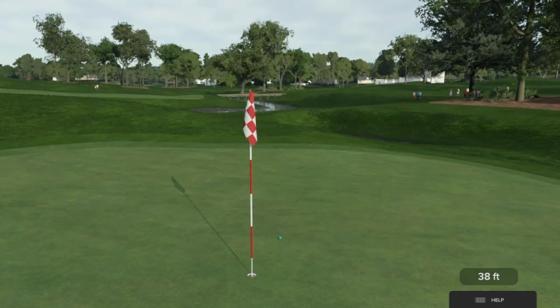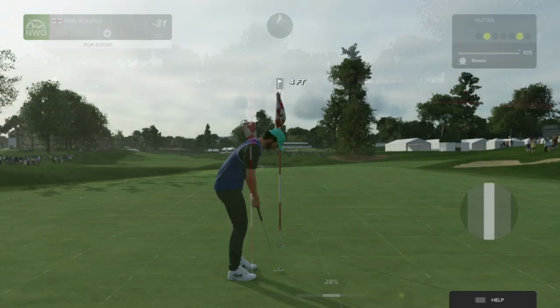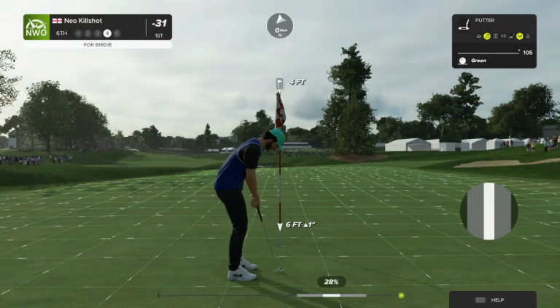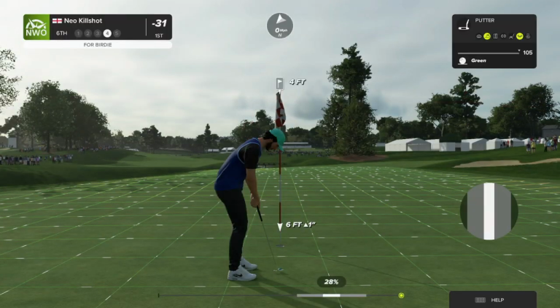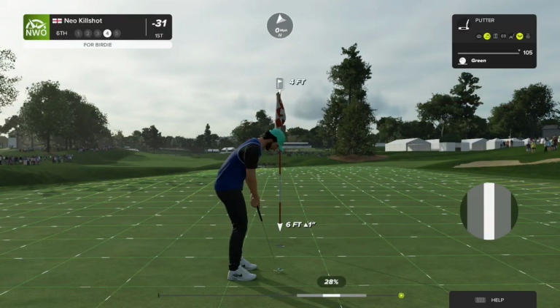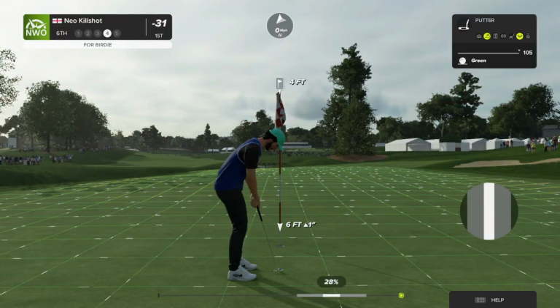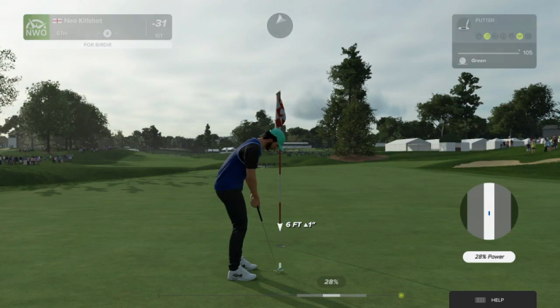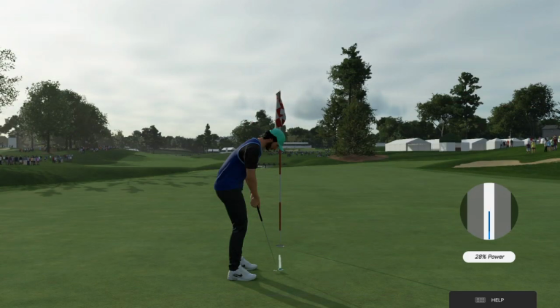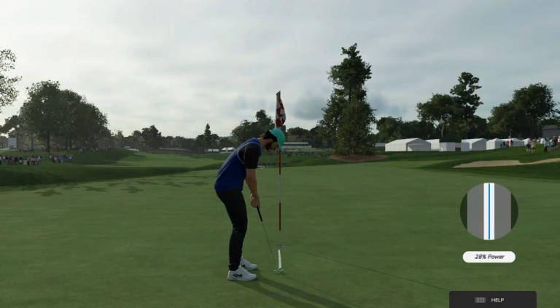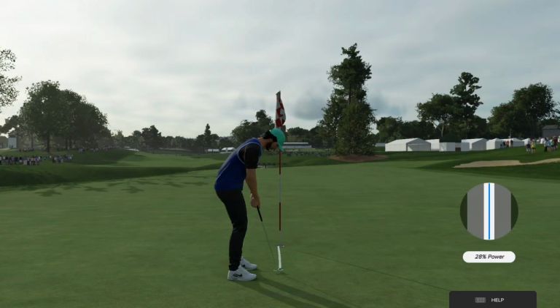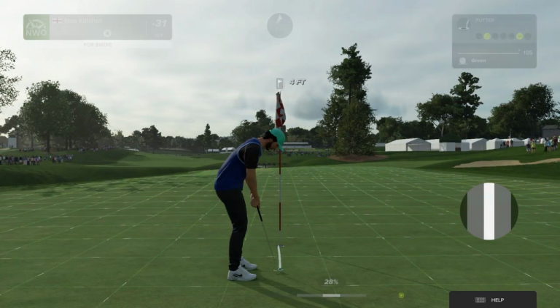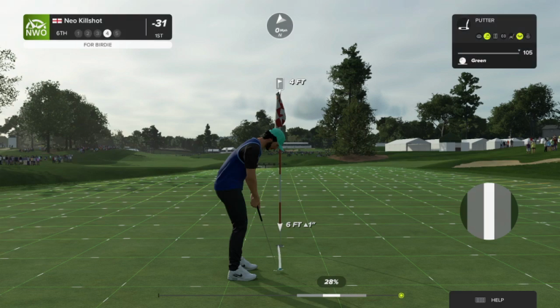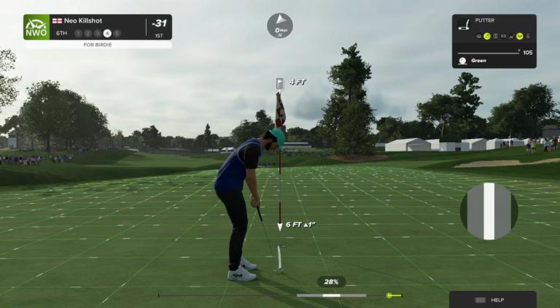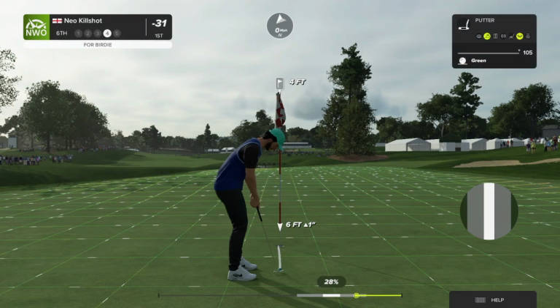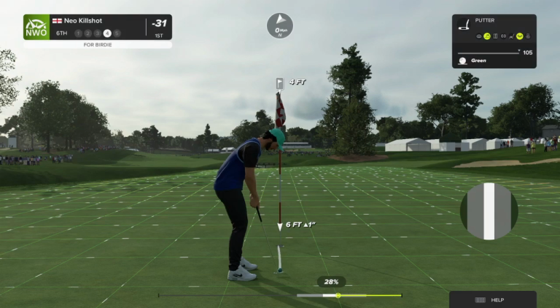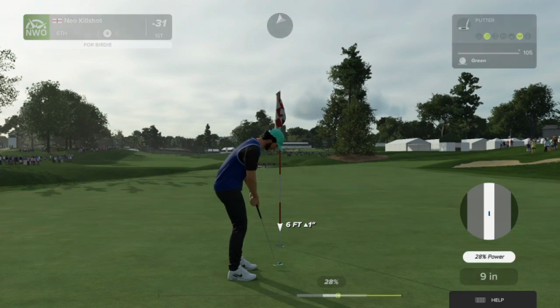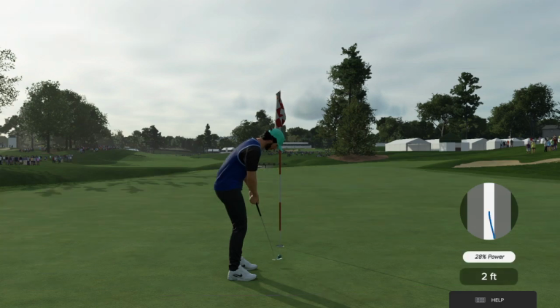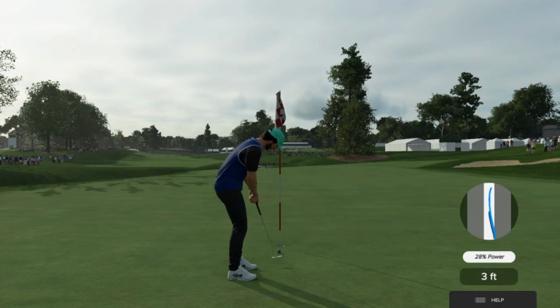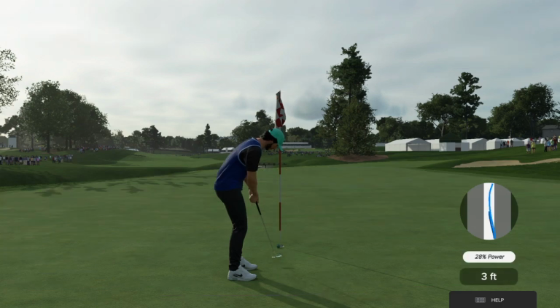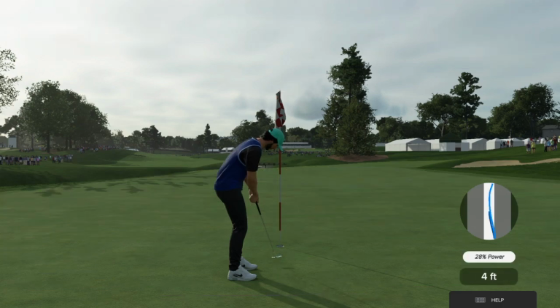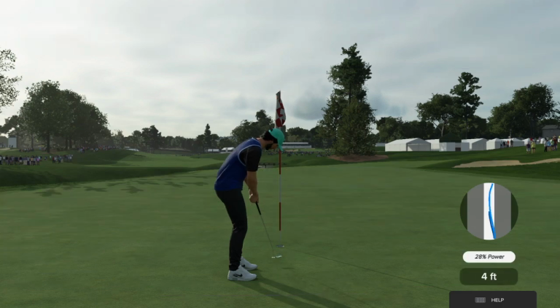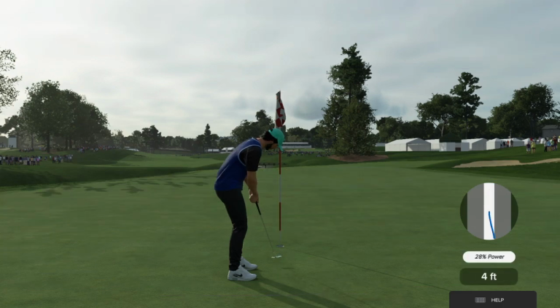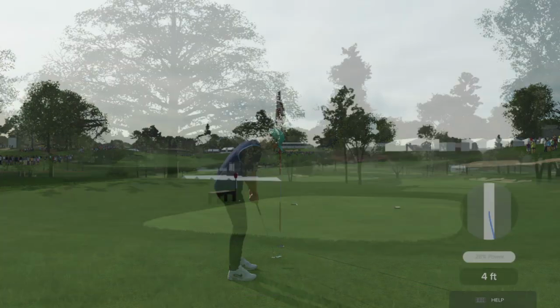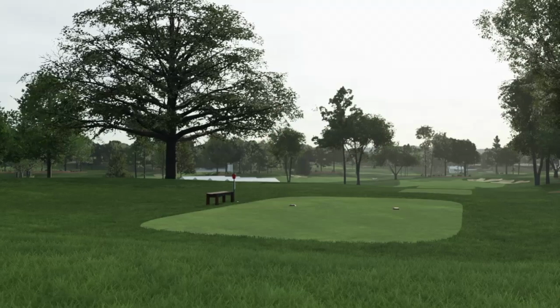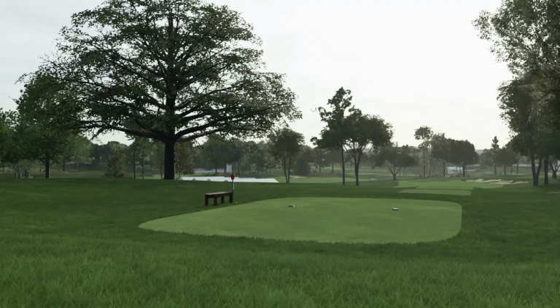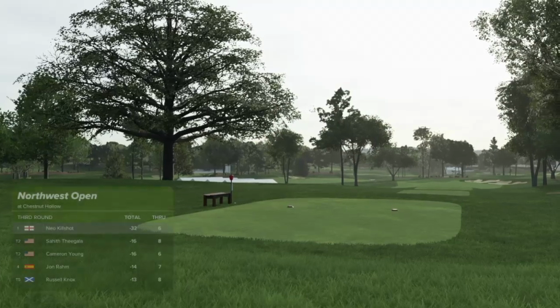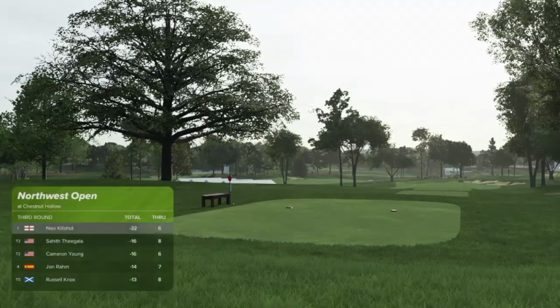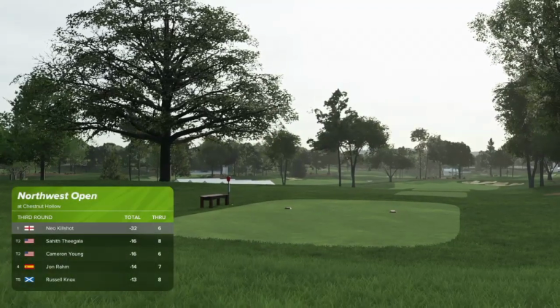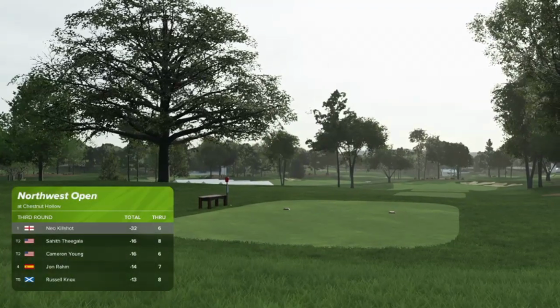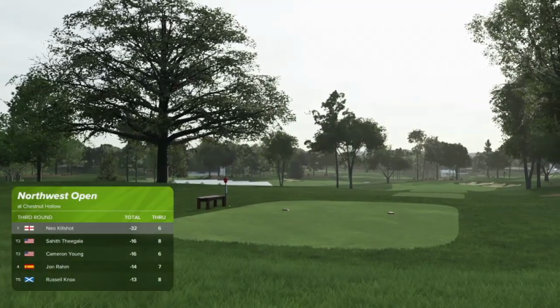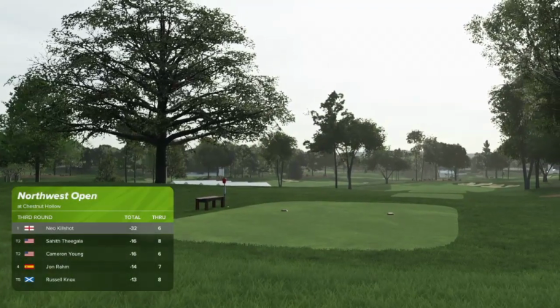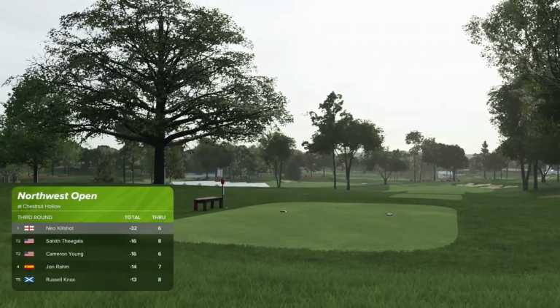Didn't quite have the right stuff there — a chance for a birdie if this goes down. Still in the lead now after that hole.